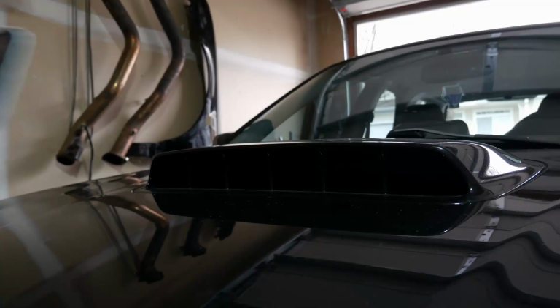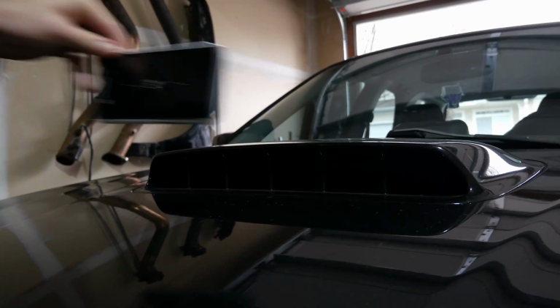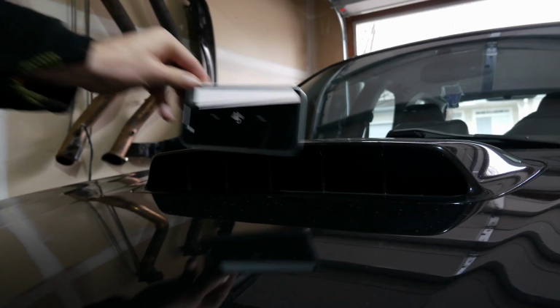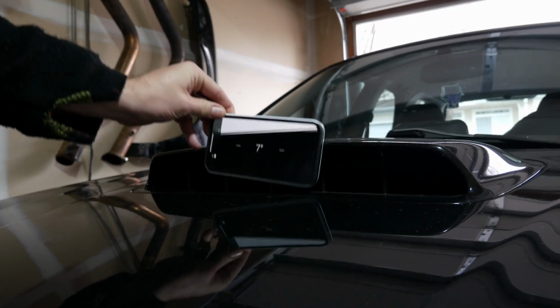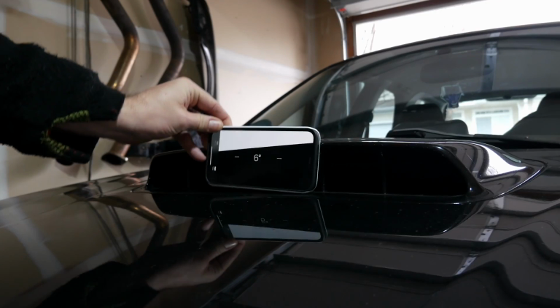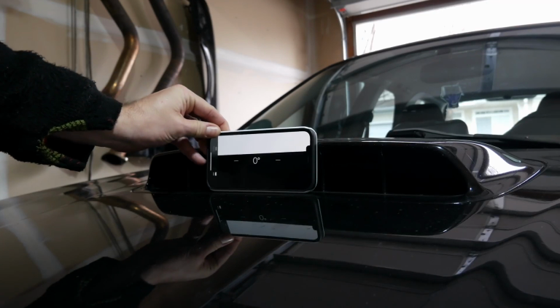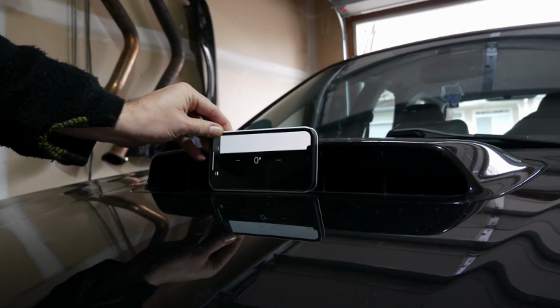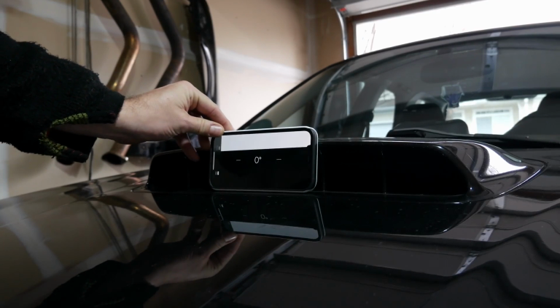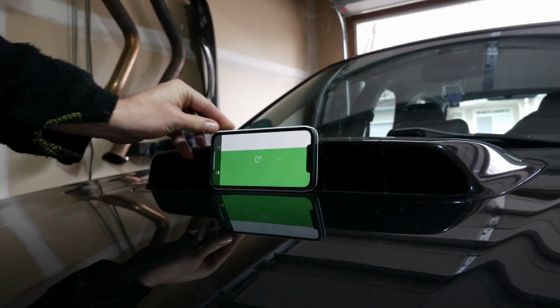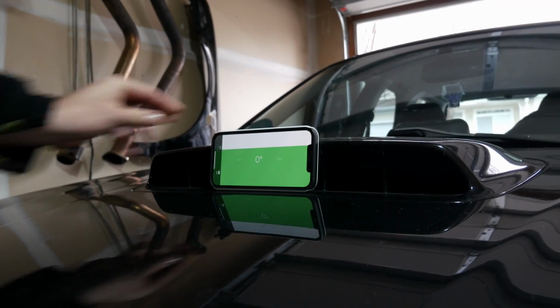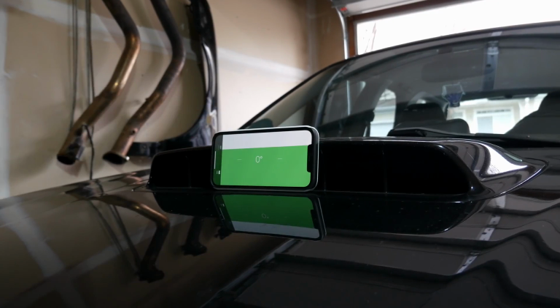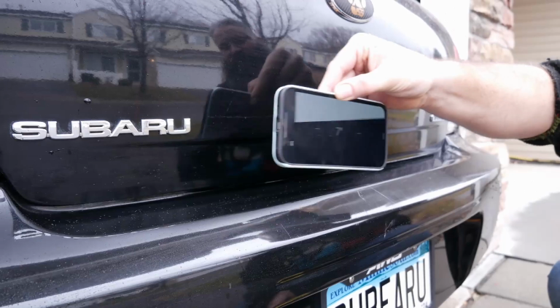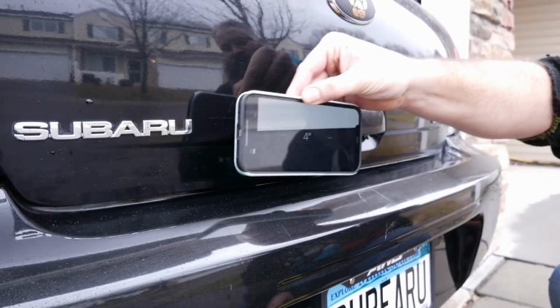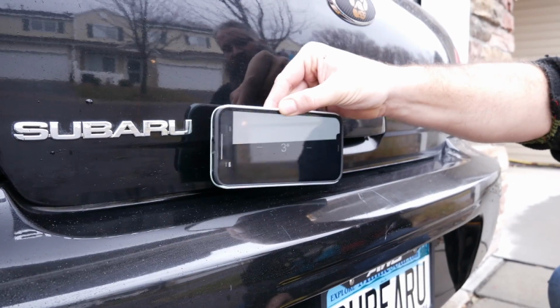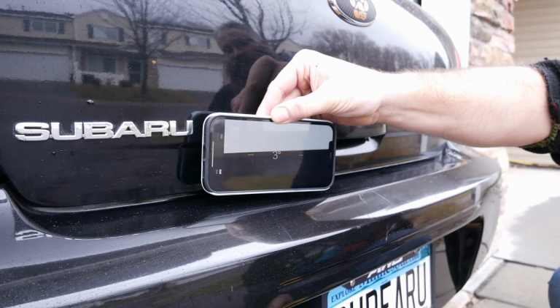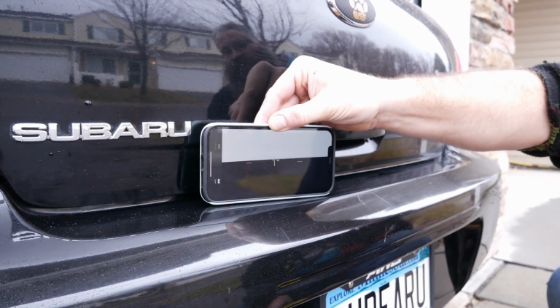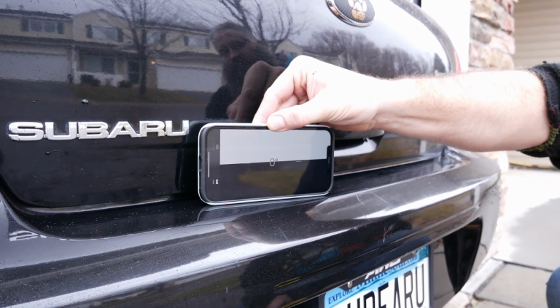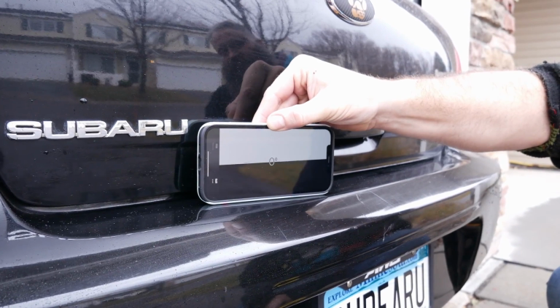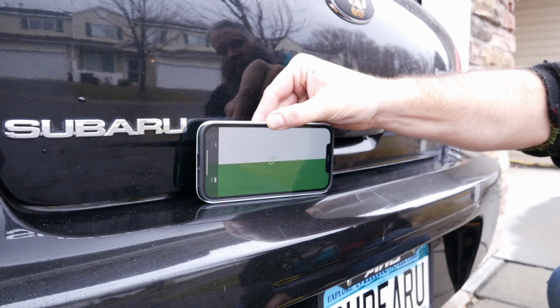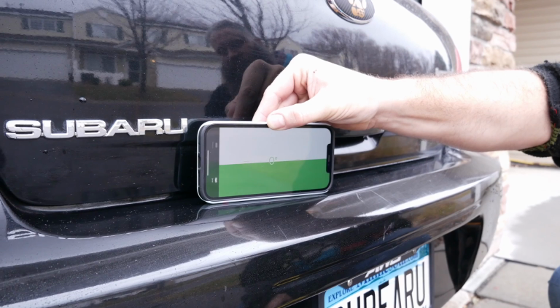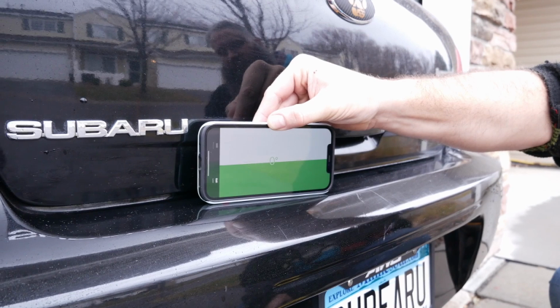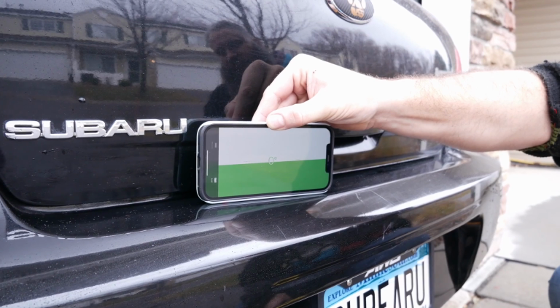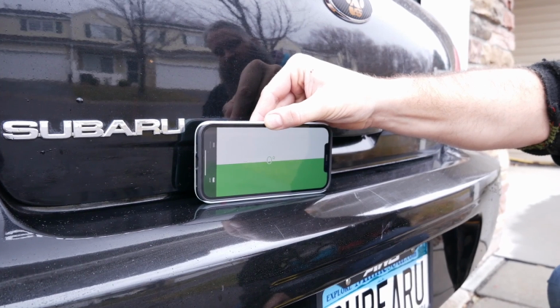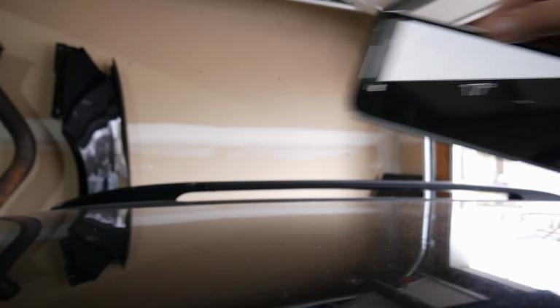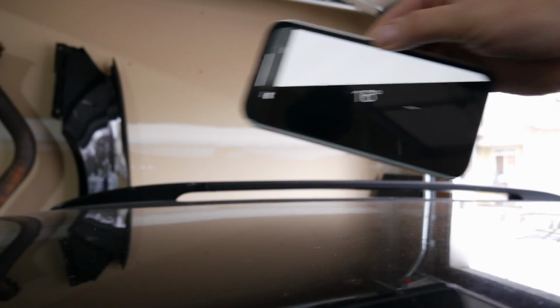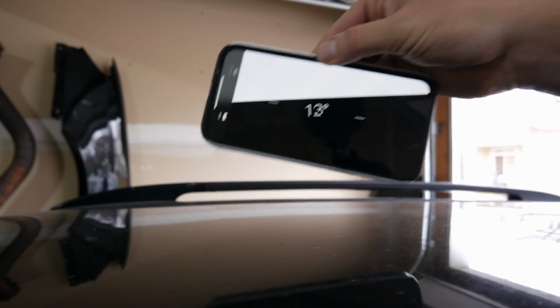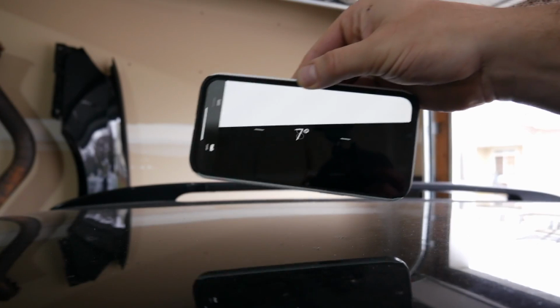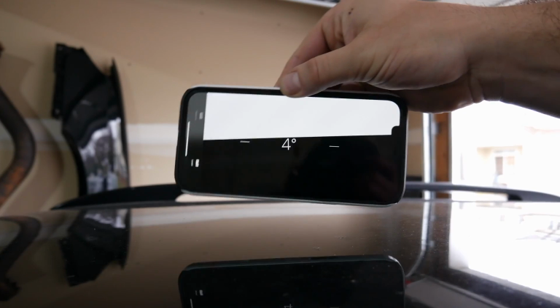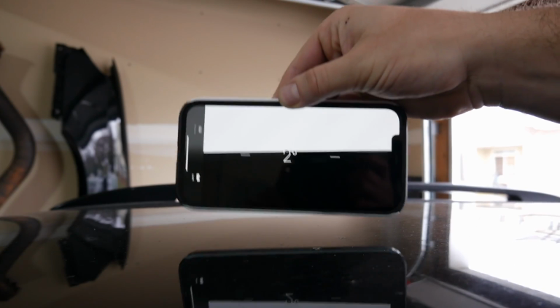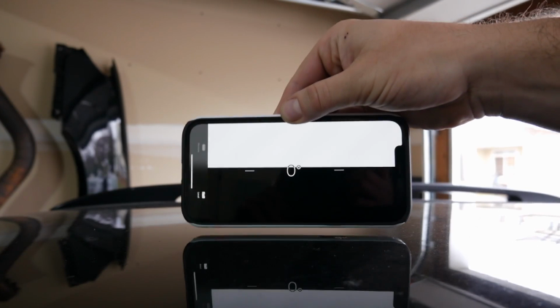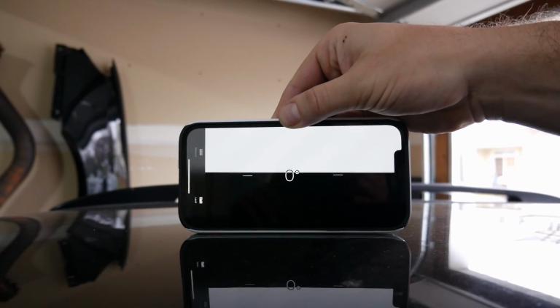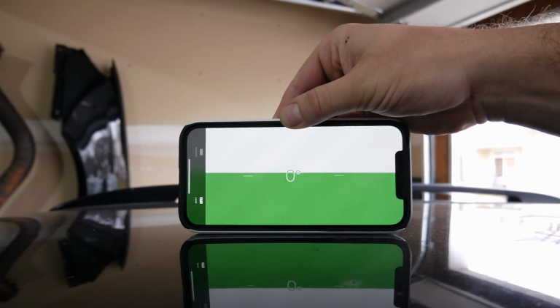Next you can place a level on the front, rear, and top of your car to make sure it's all leveled.